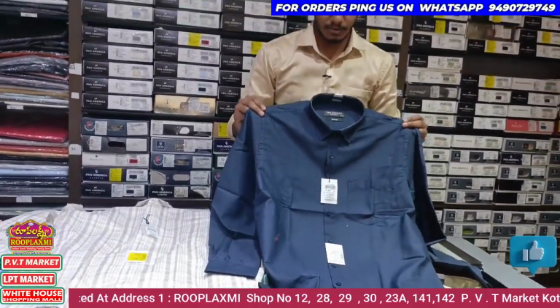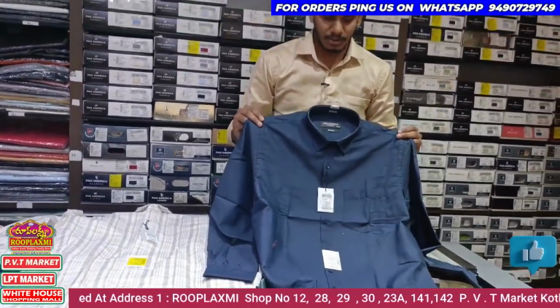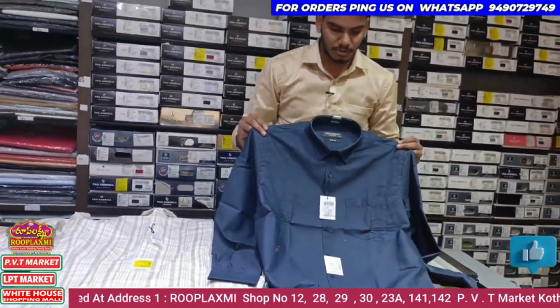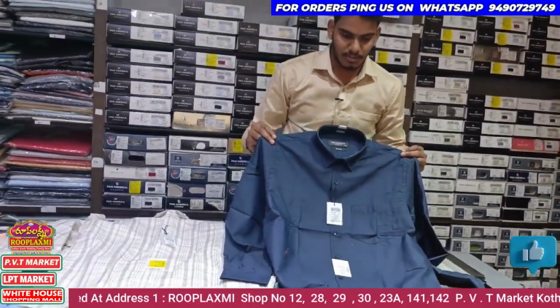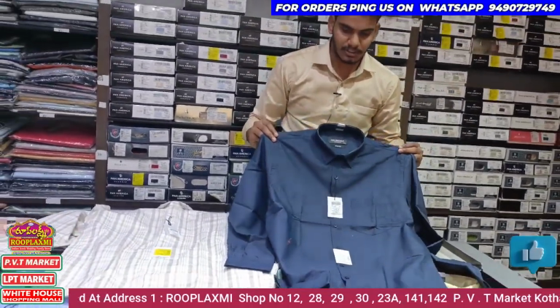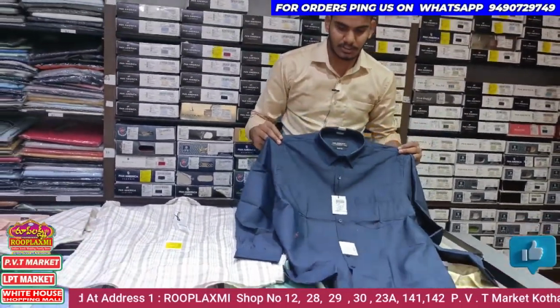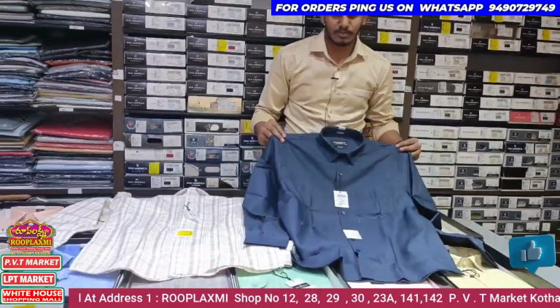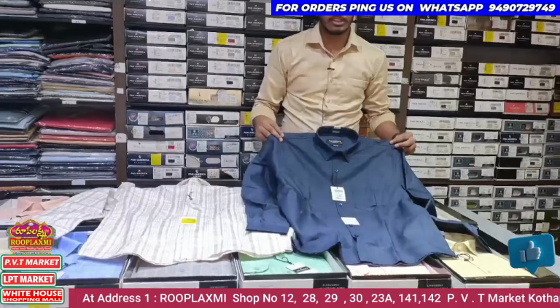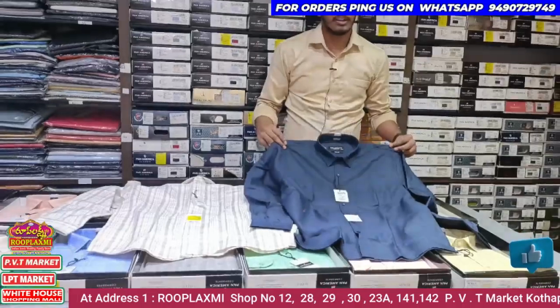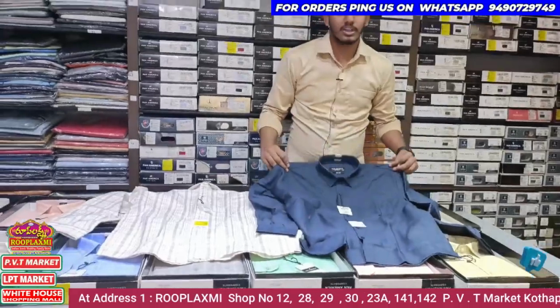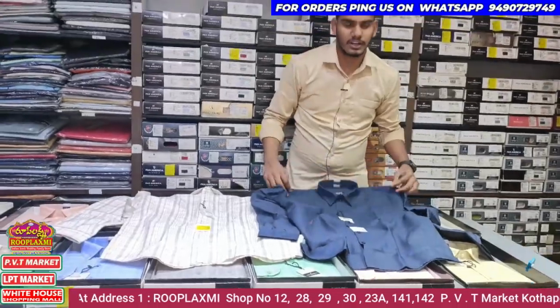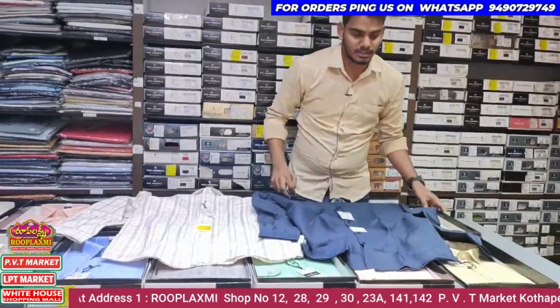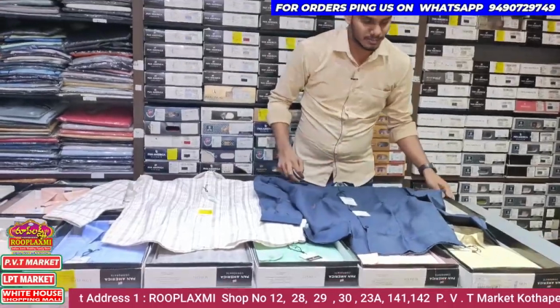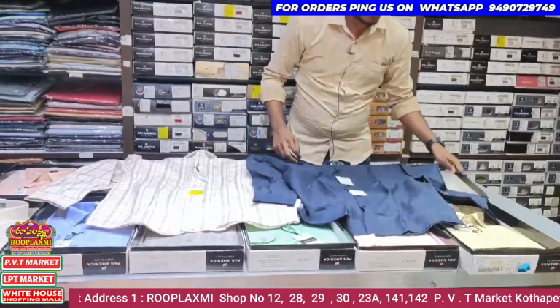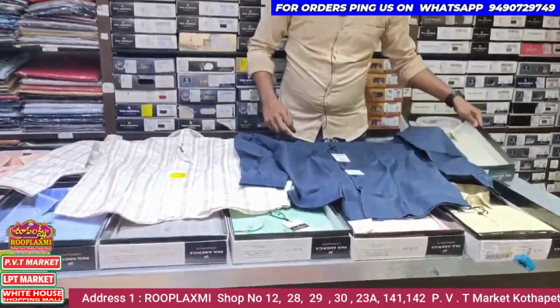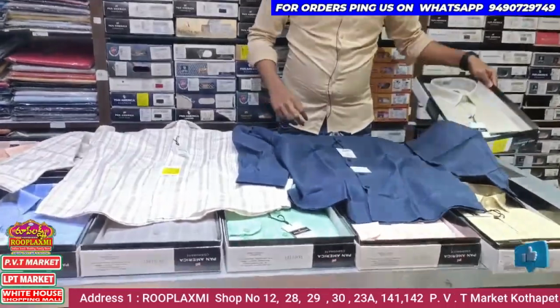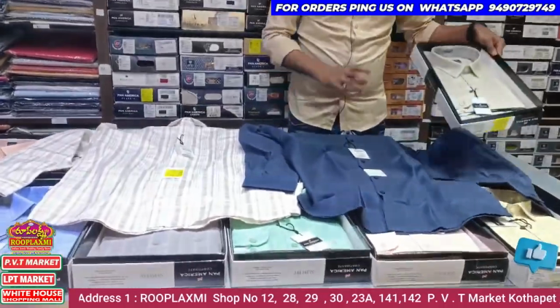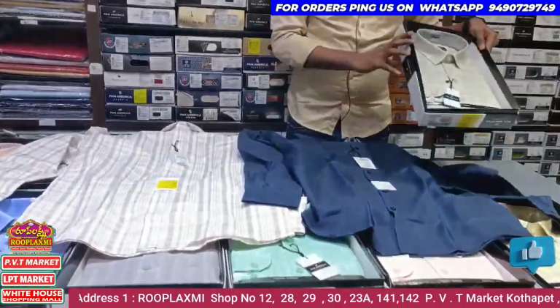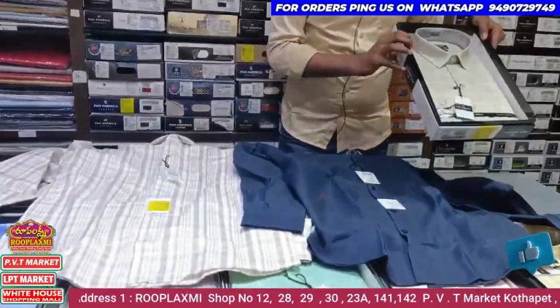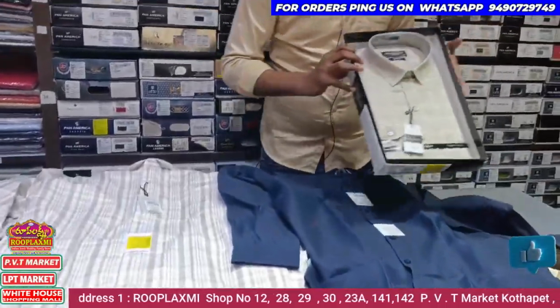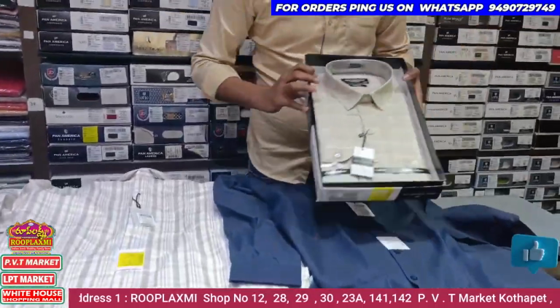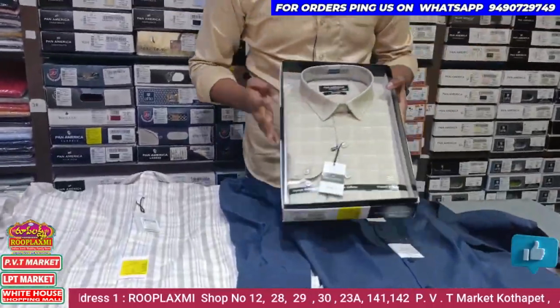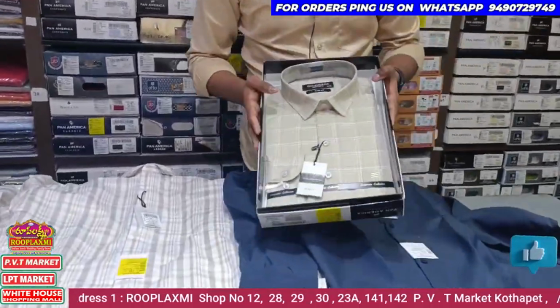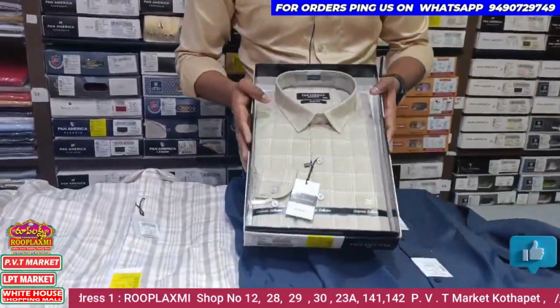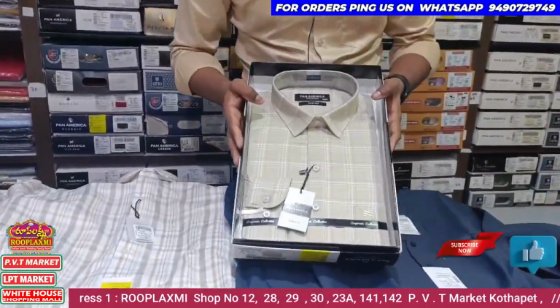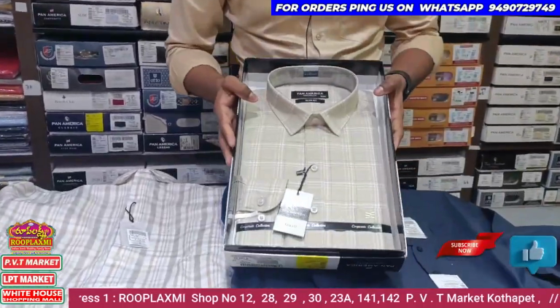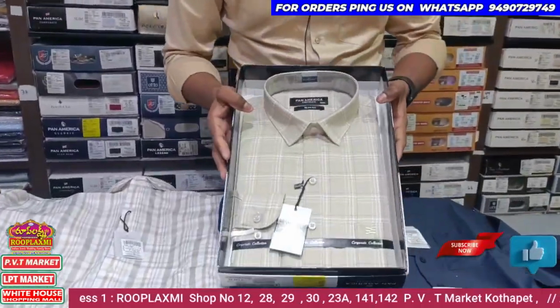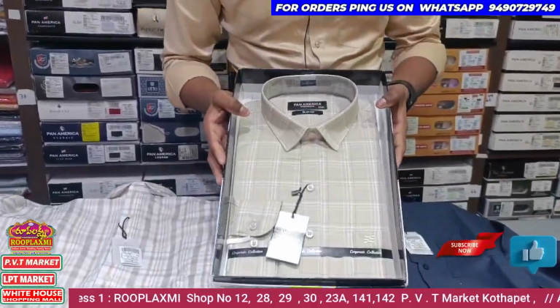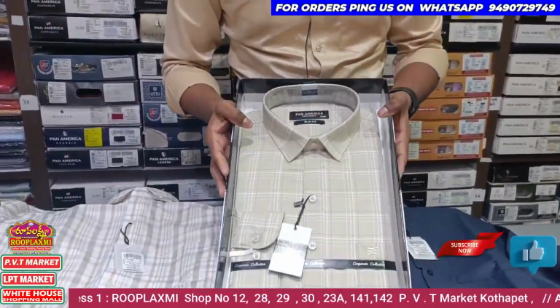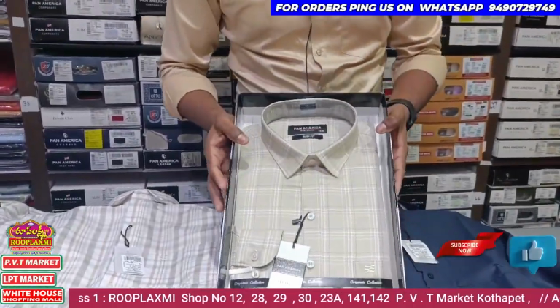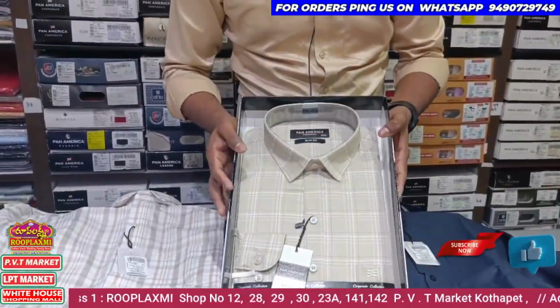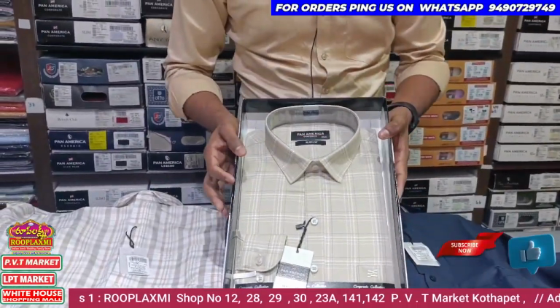You get many bright colors here. There are light colors available as well.